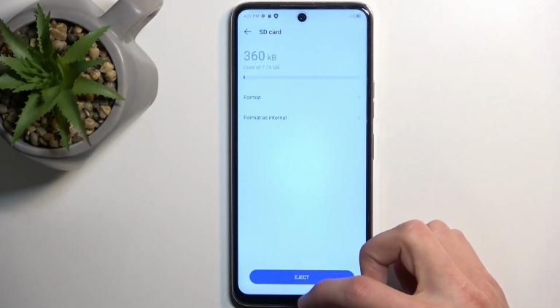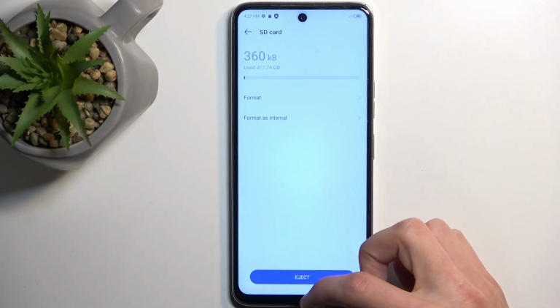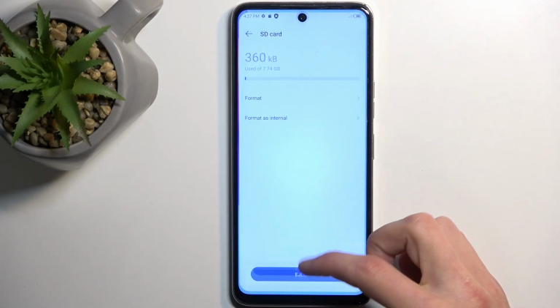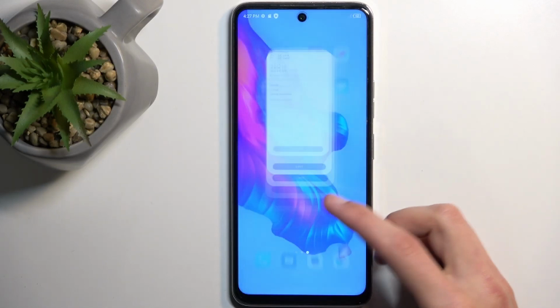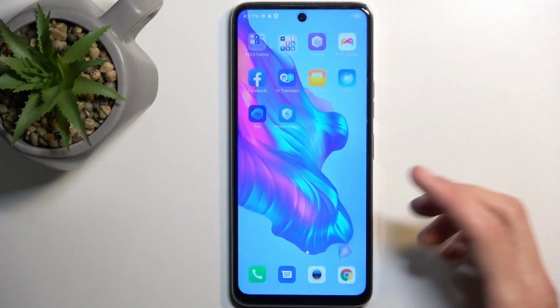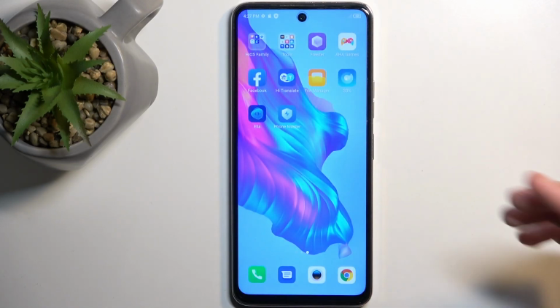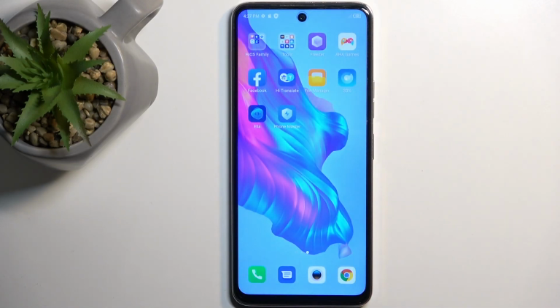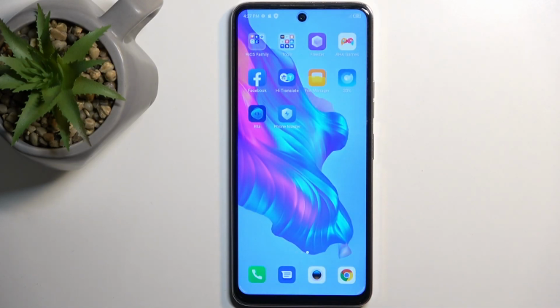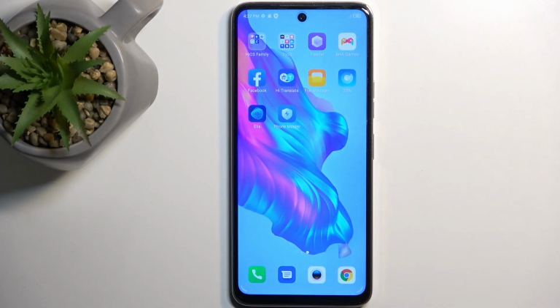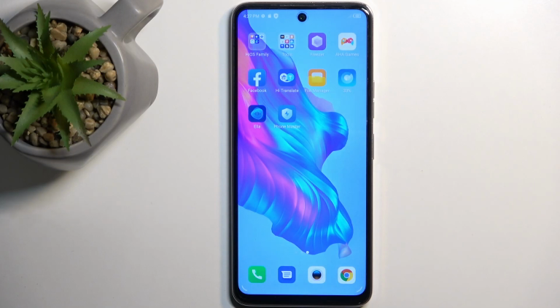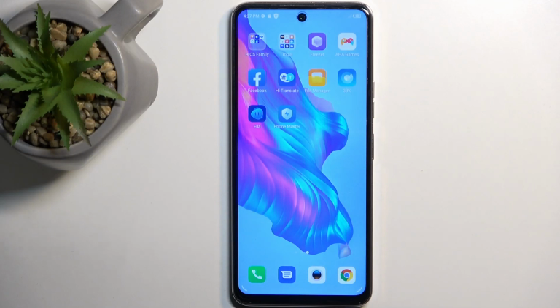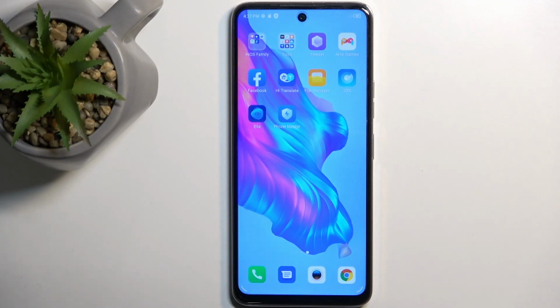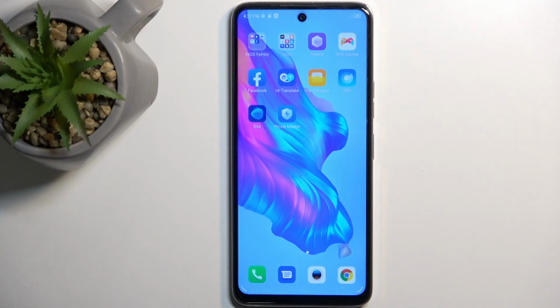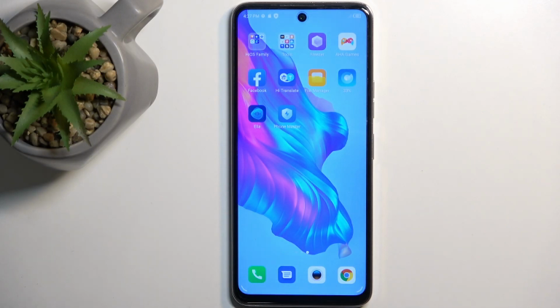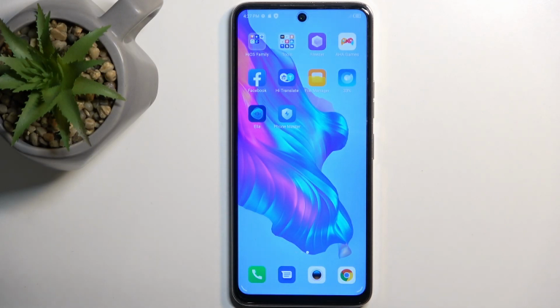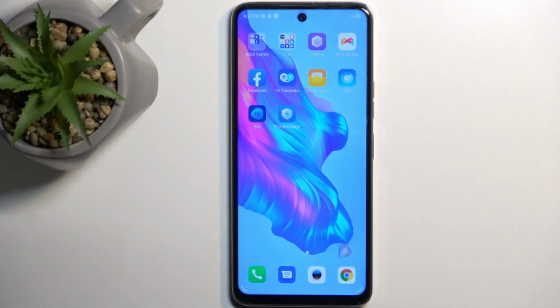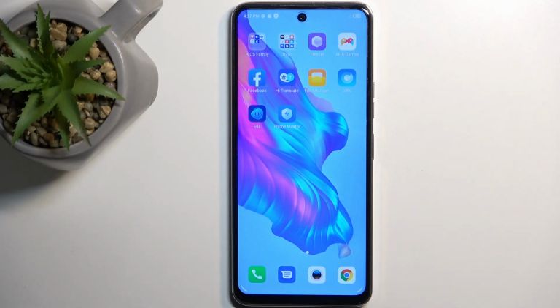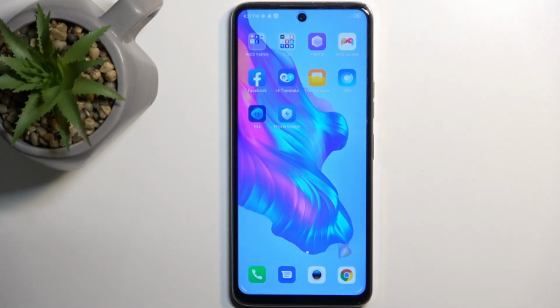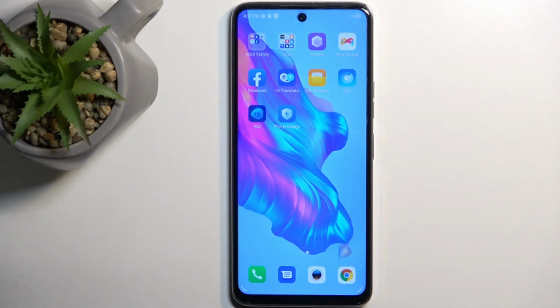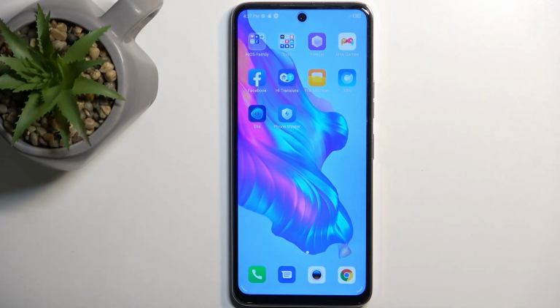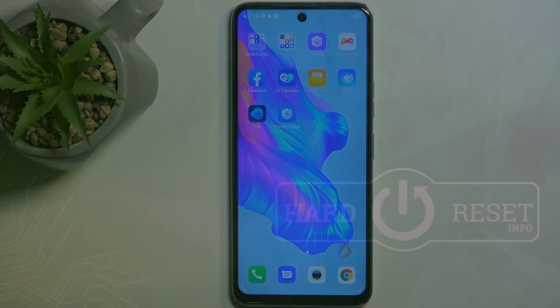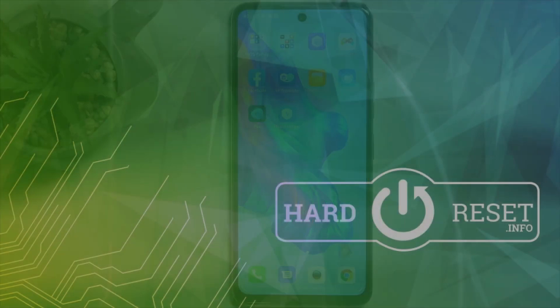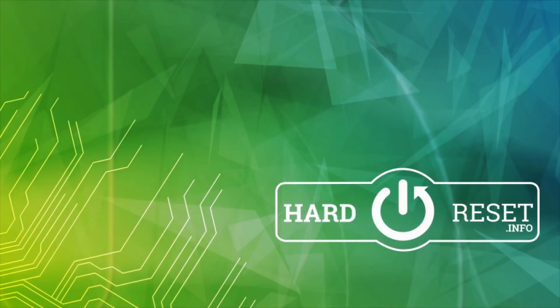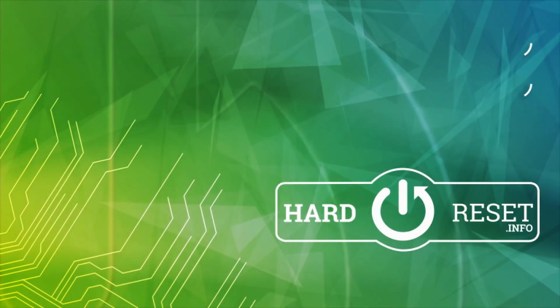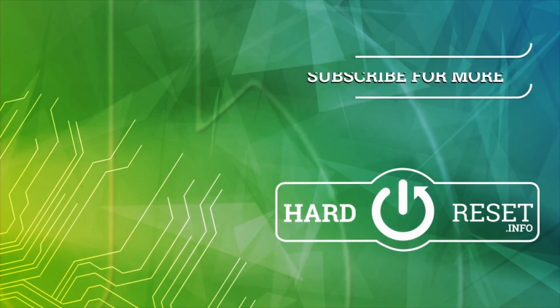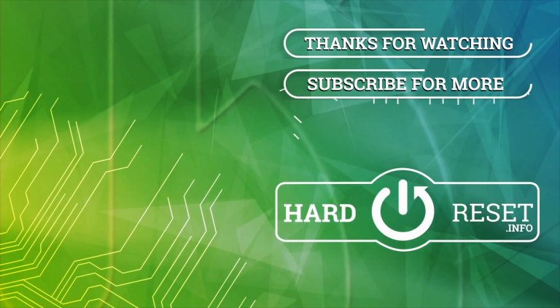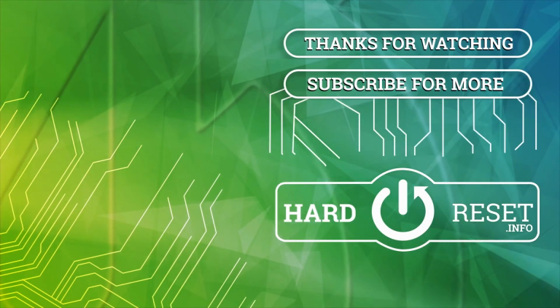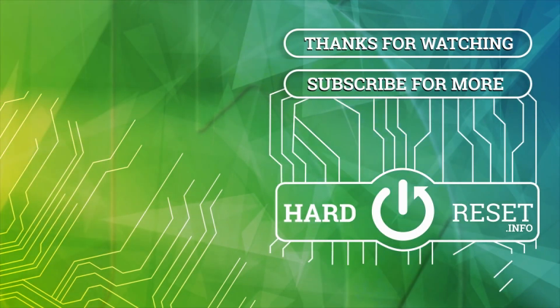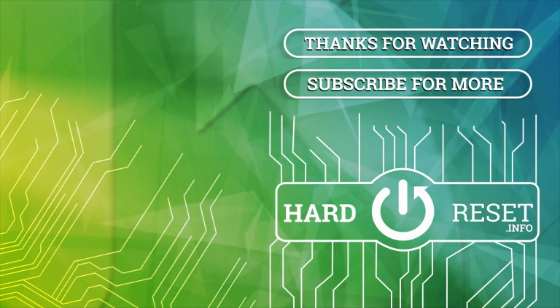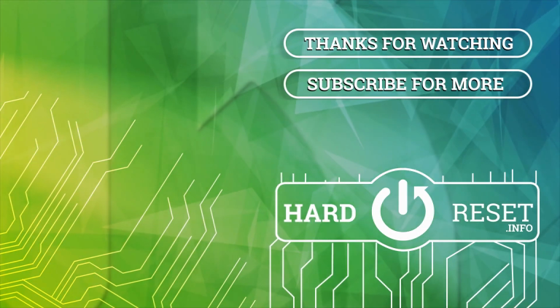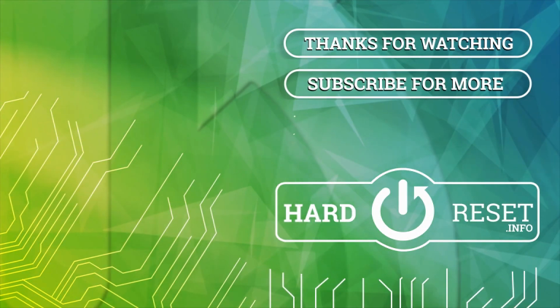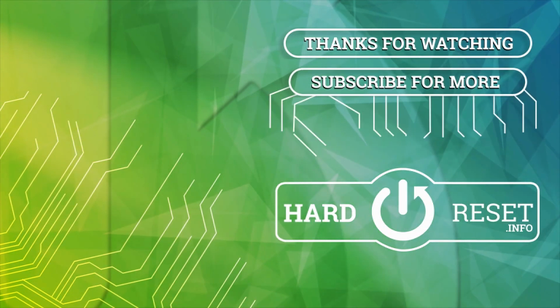If you found this very helpful, don't forget to hit Like, Subscribe, and thanks for watching. Take care.